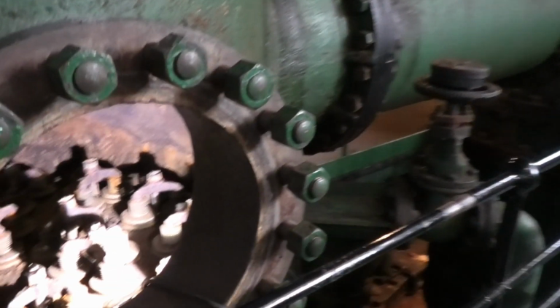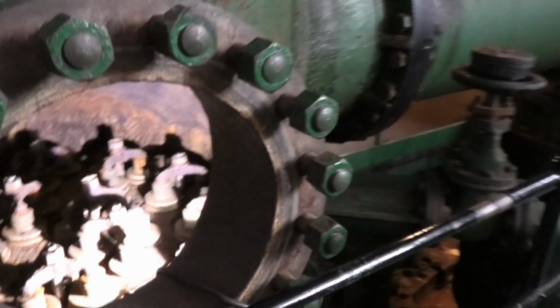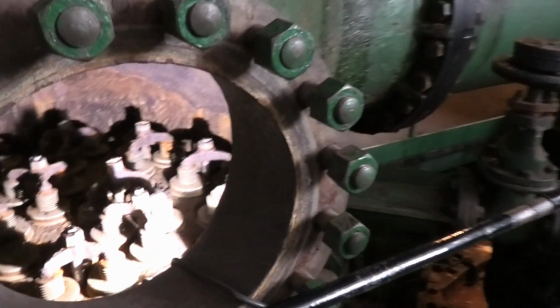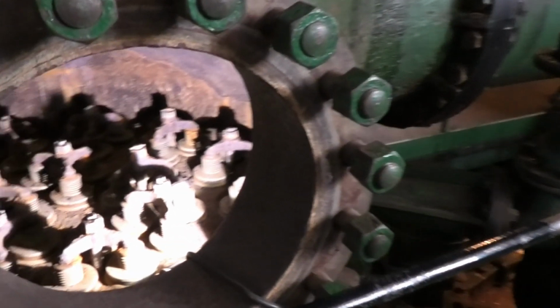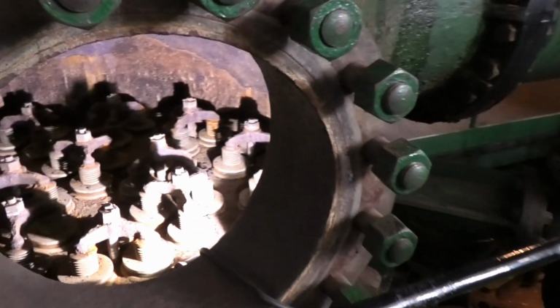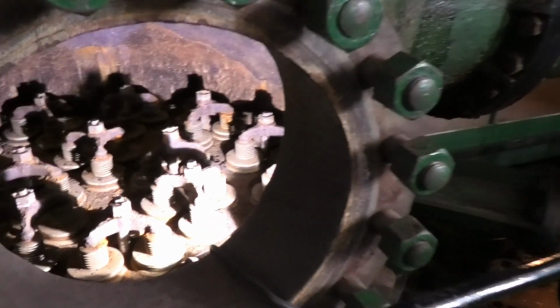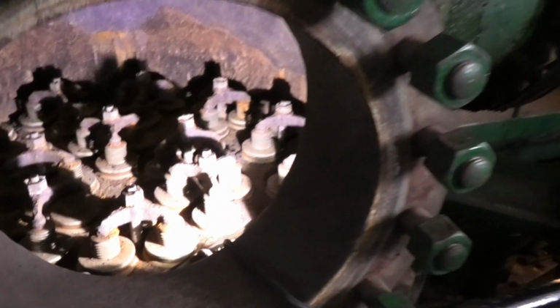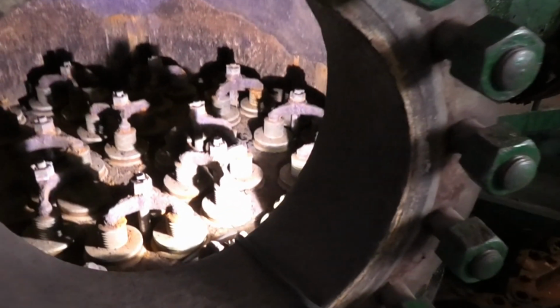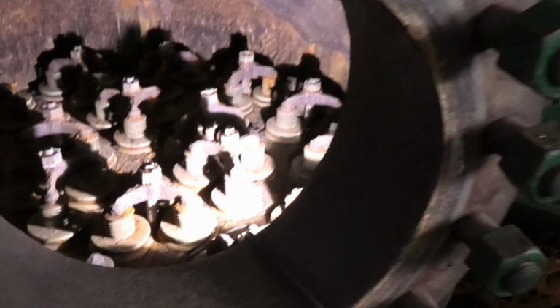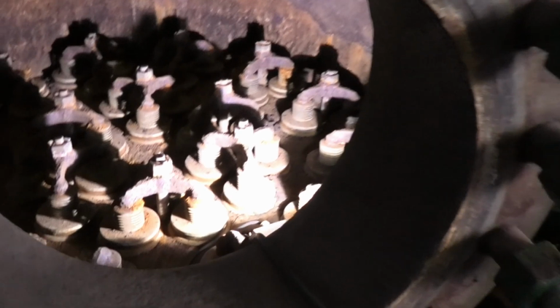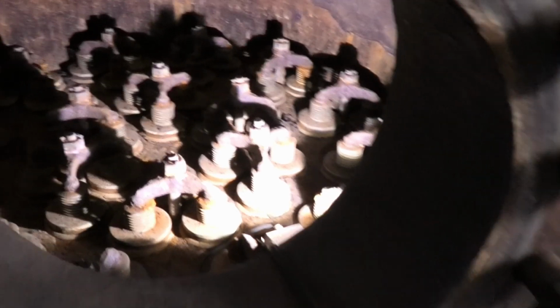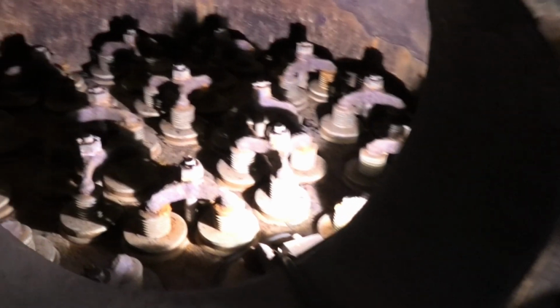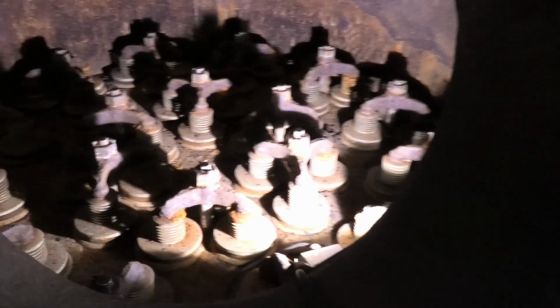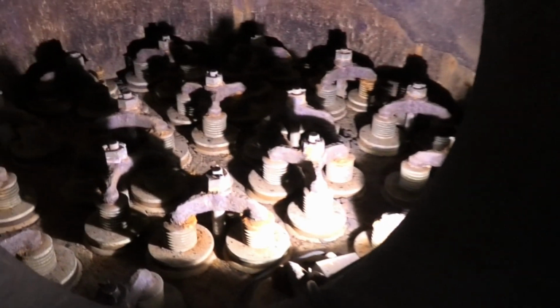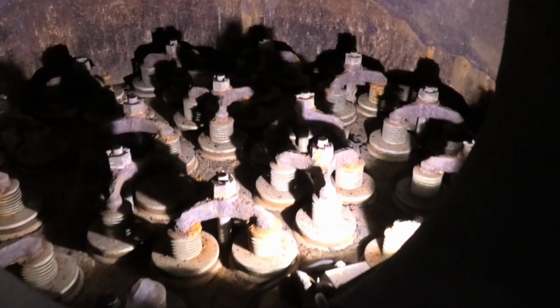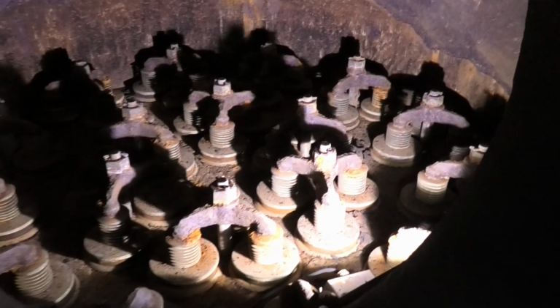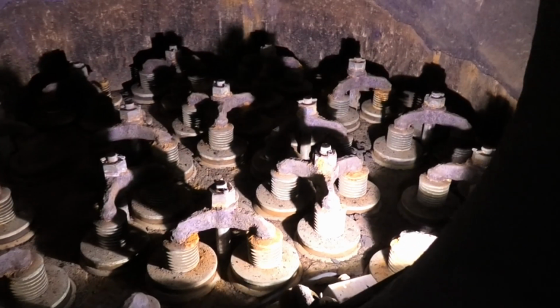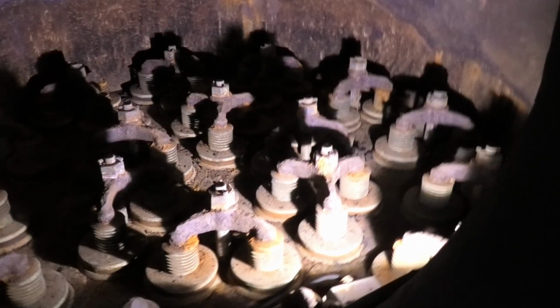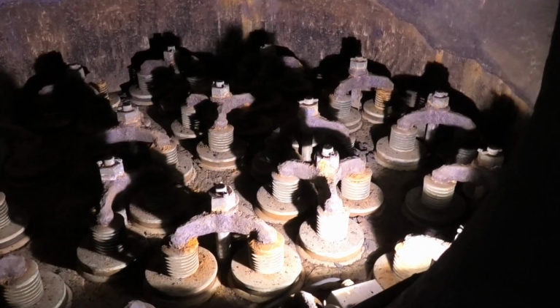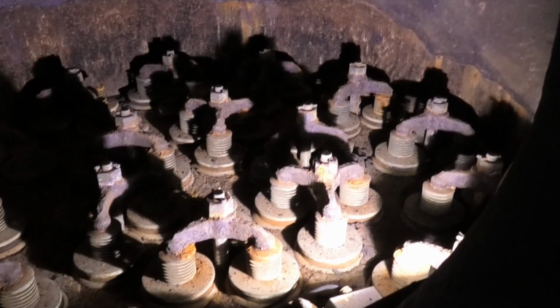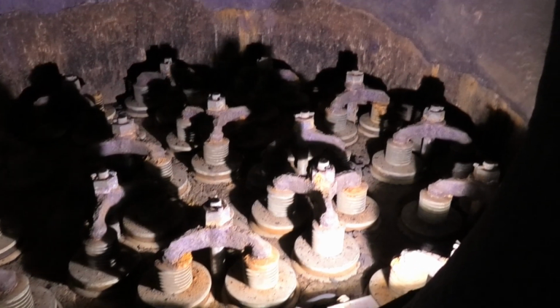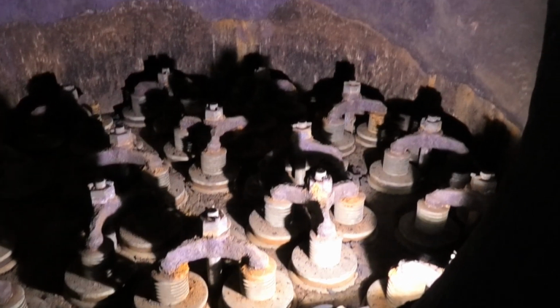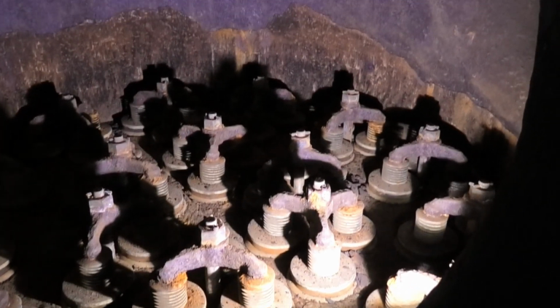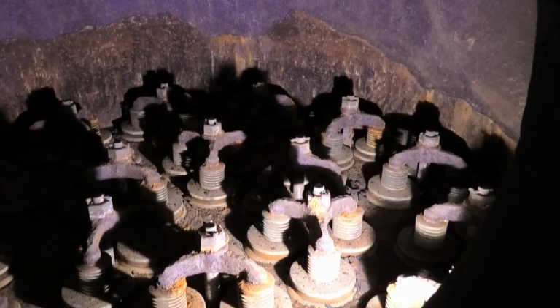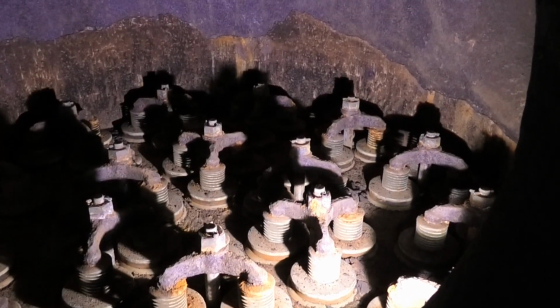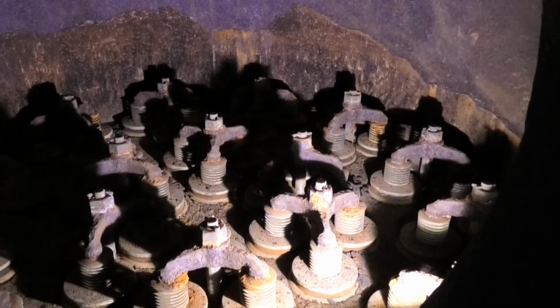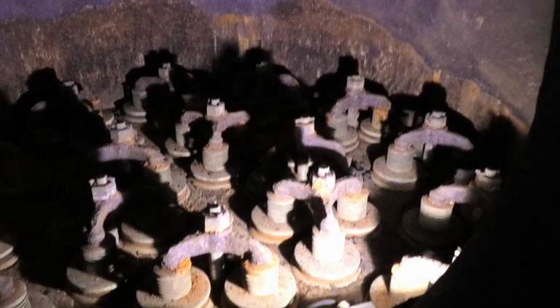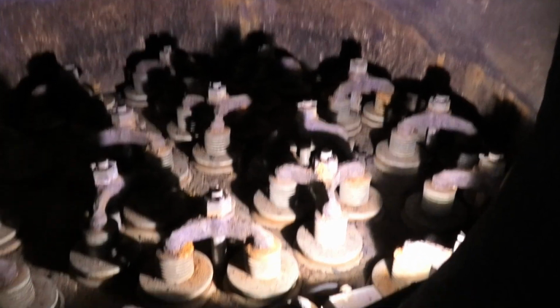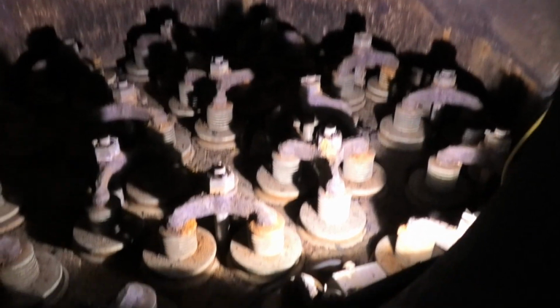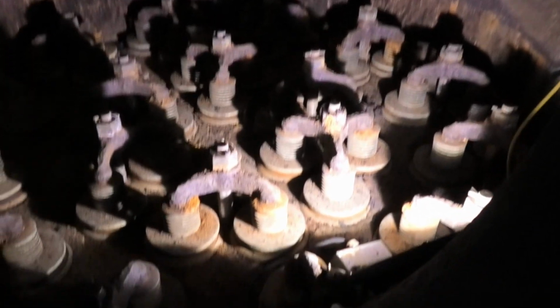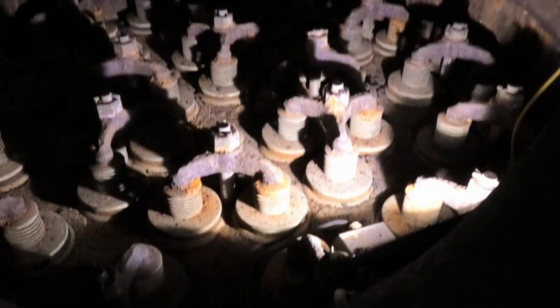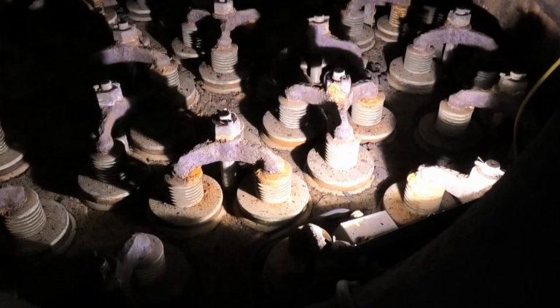Here in this one that opens, you can see the valves inside the pumps.